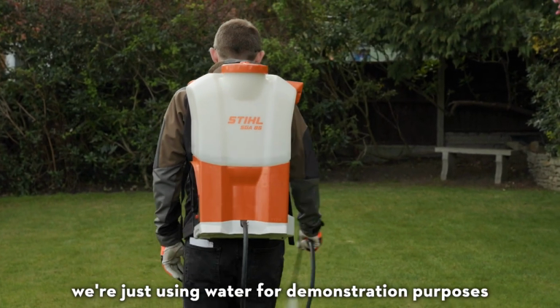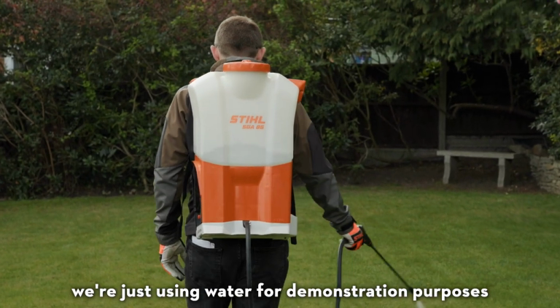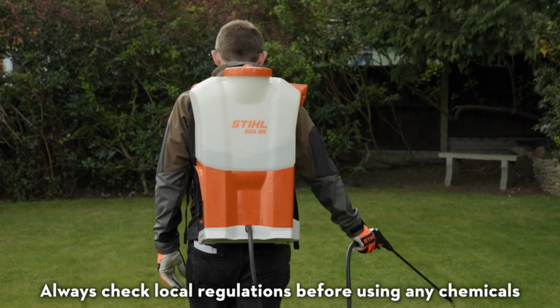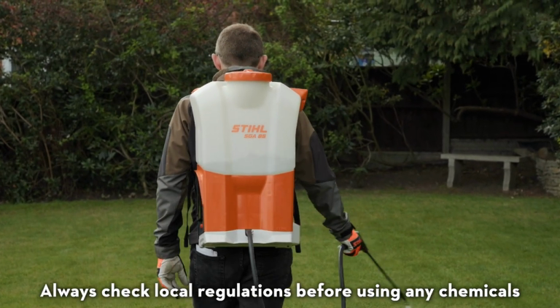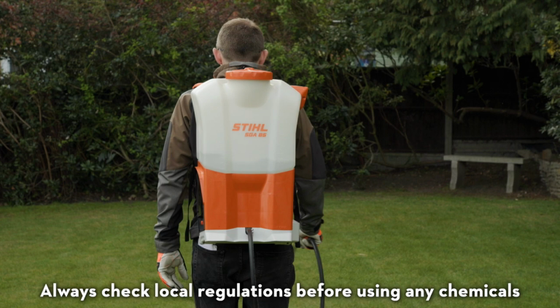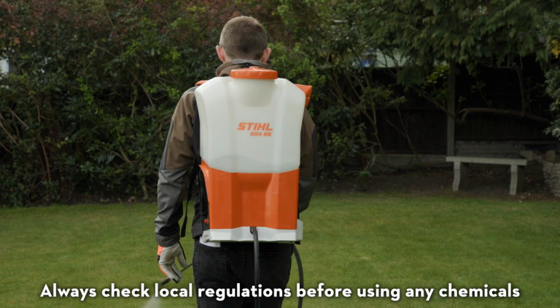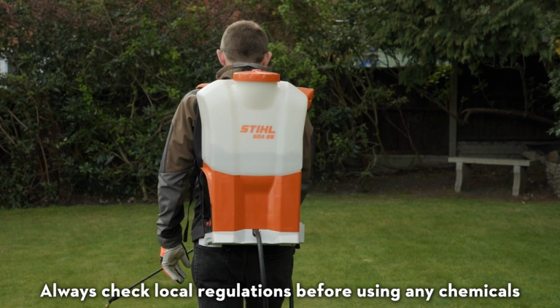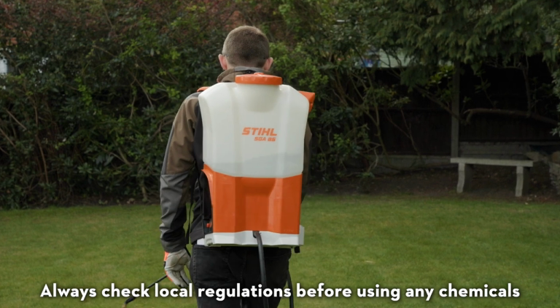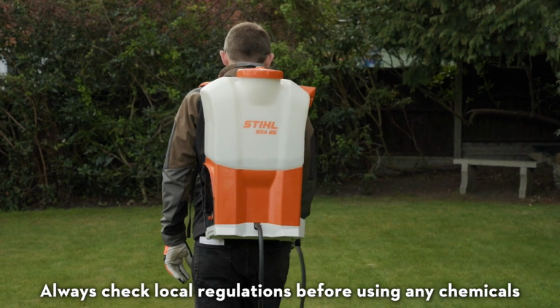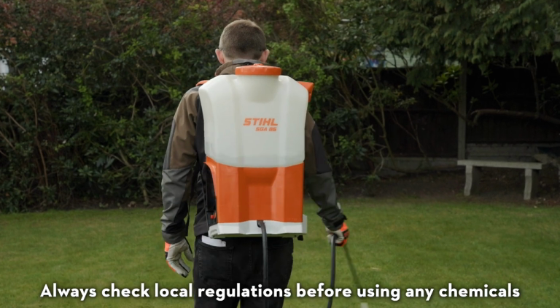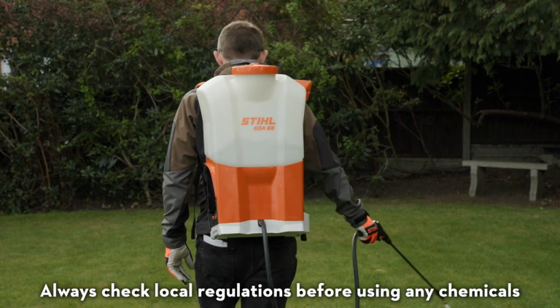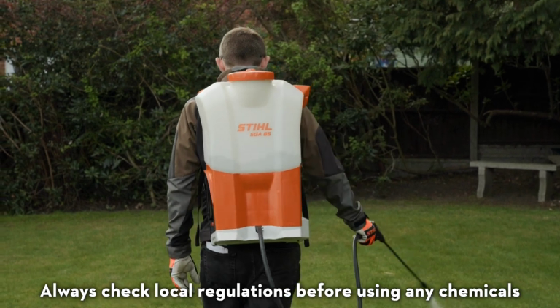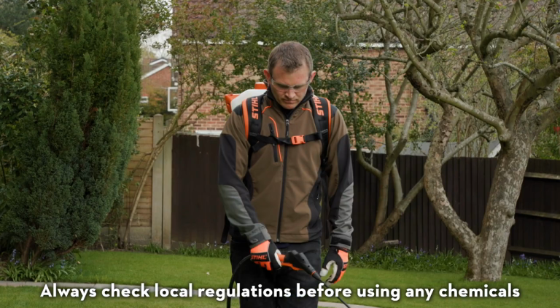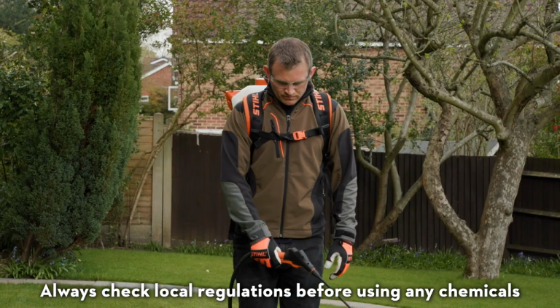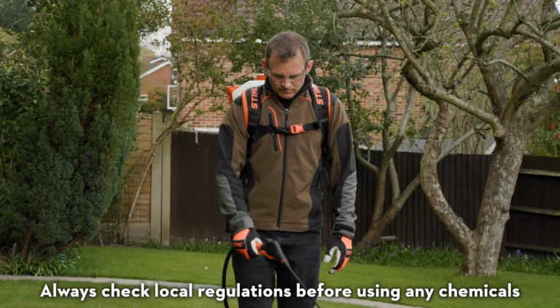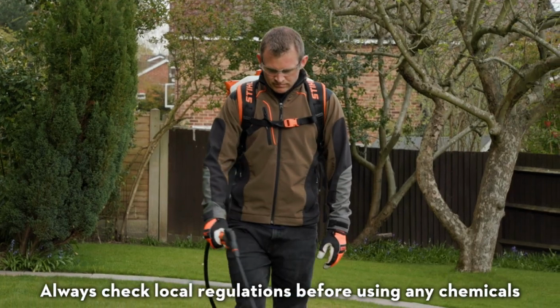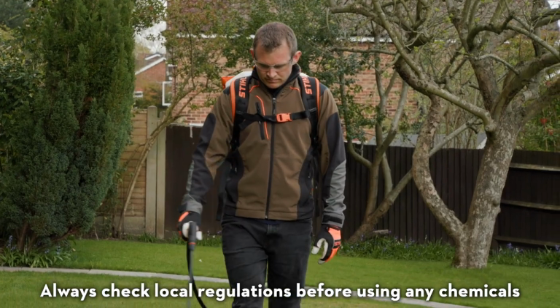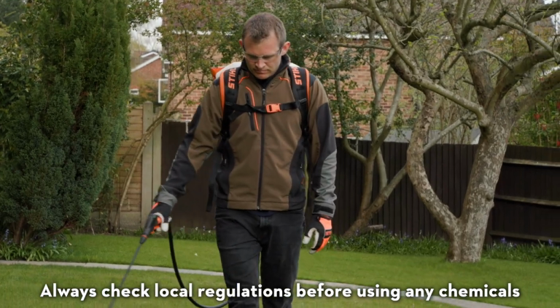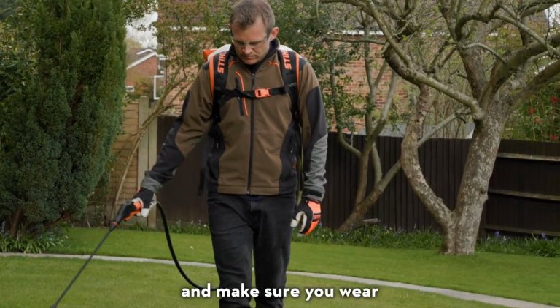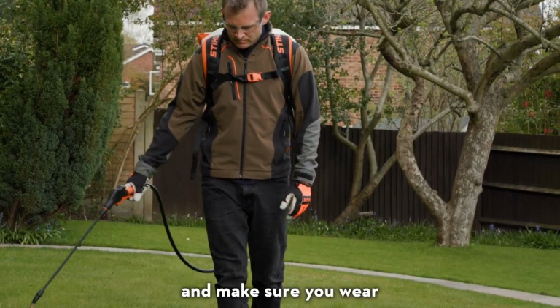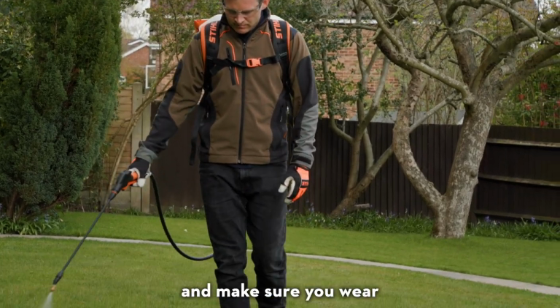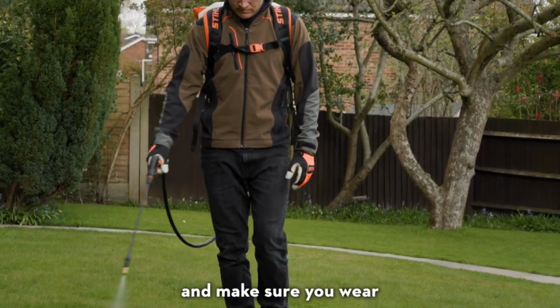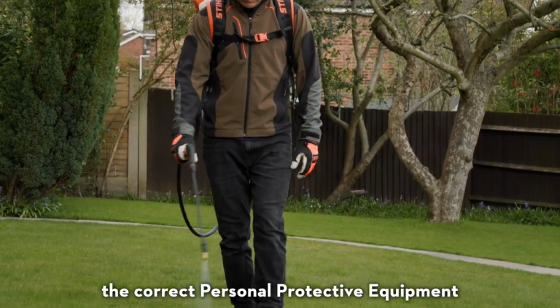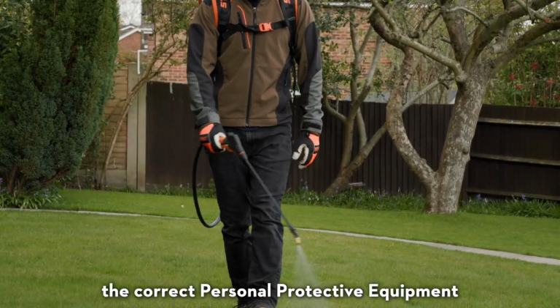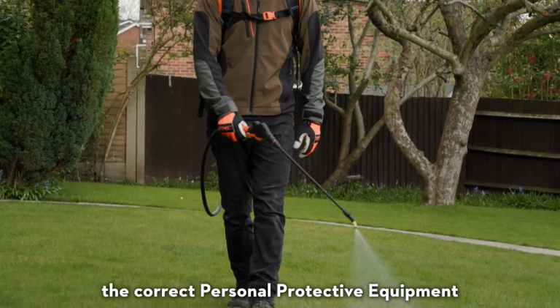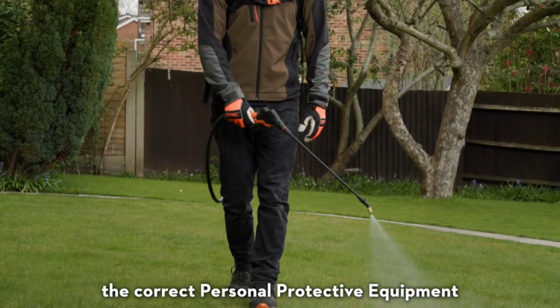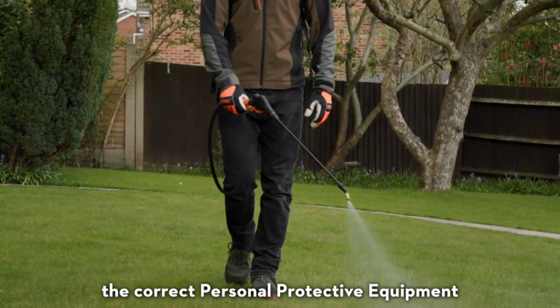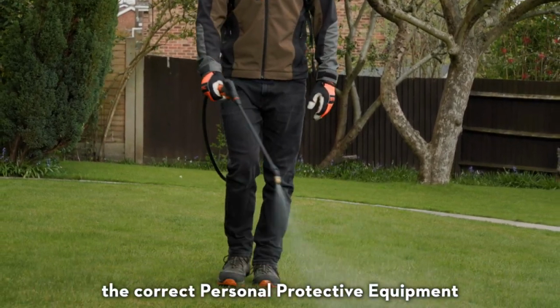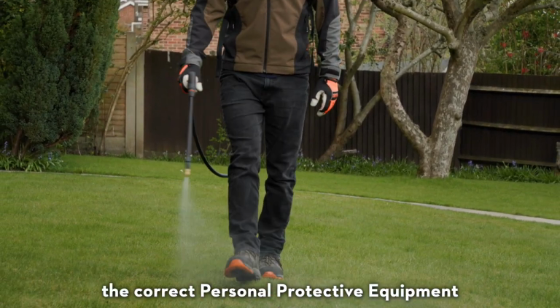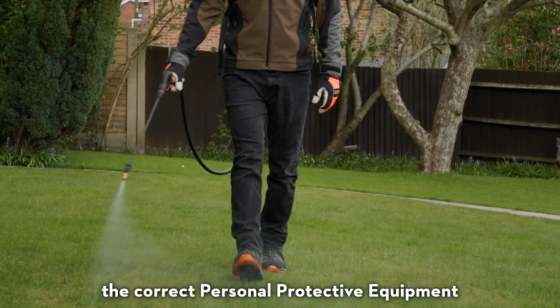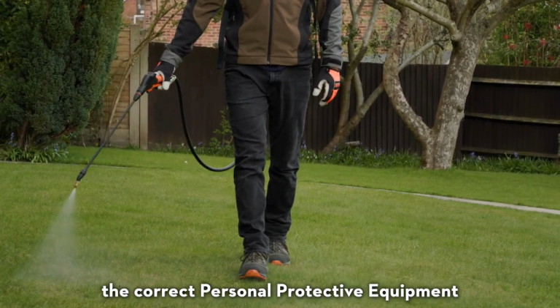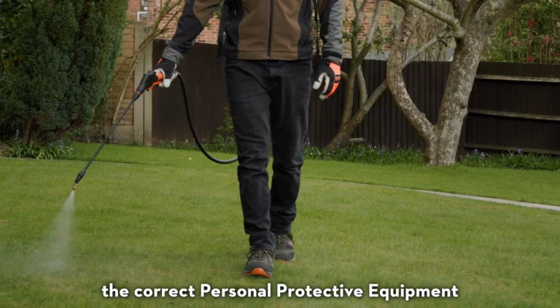Always check local regulations before using any chemicals and make sure you wear the correct personal protective equipment.